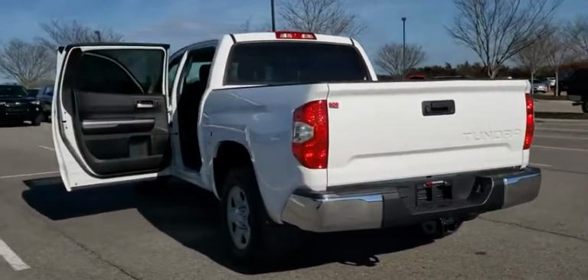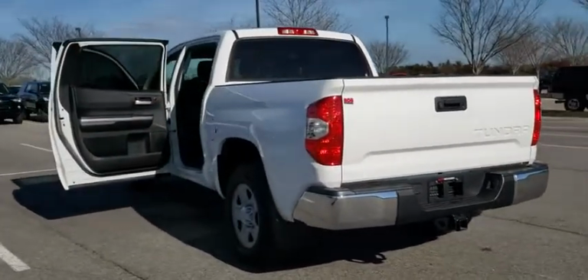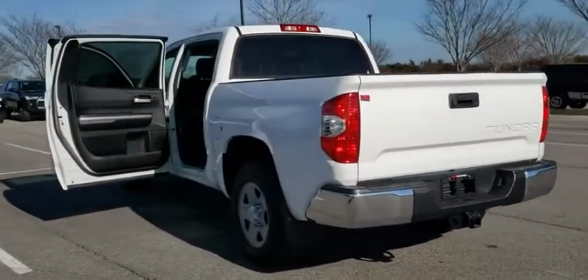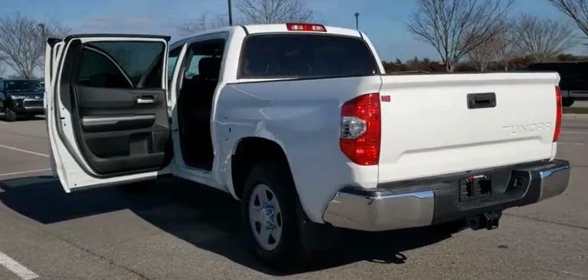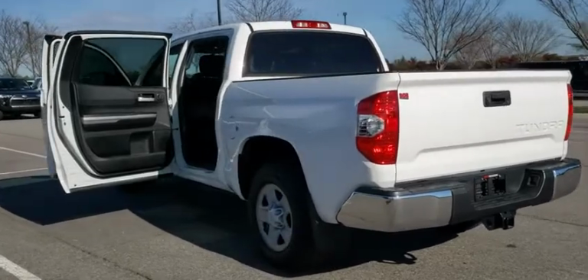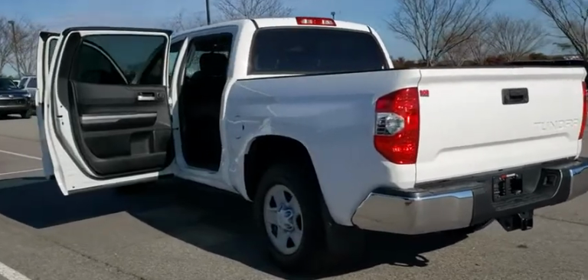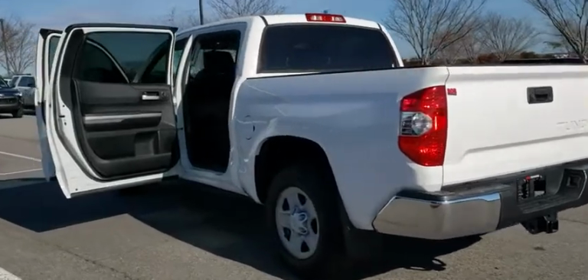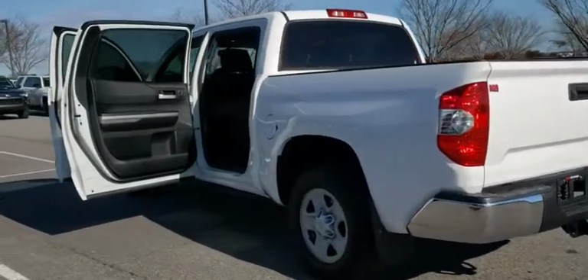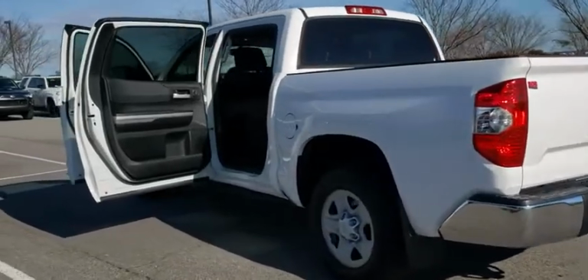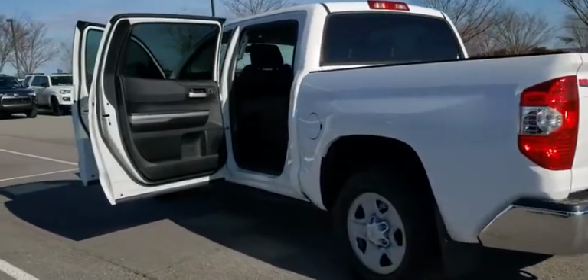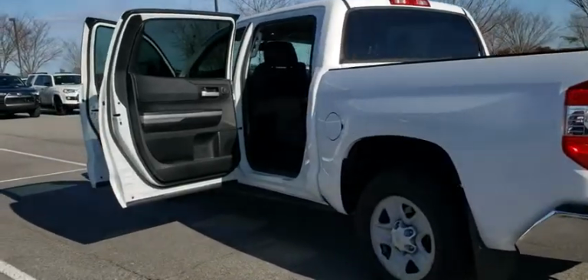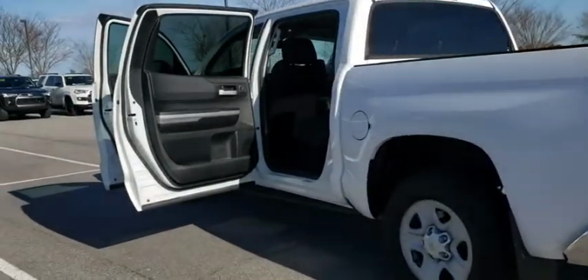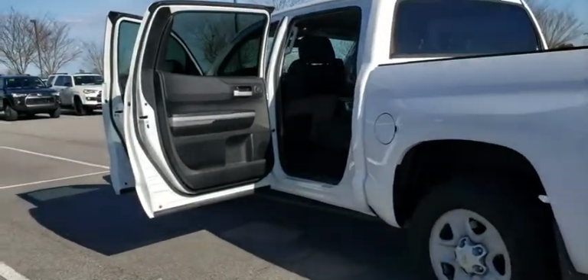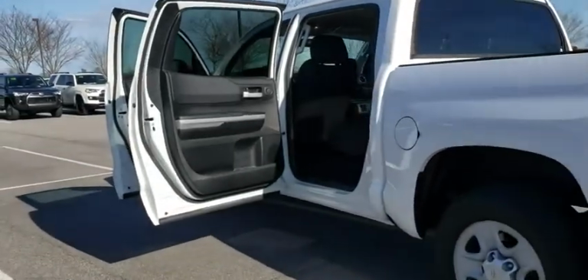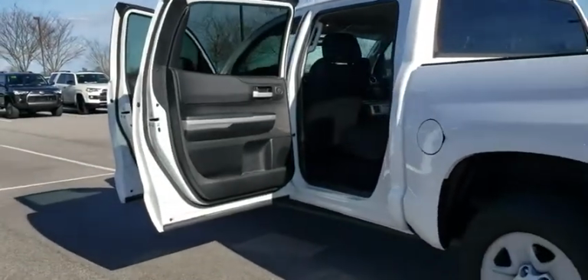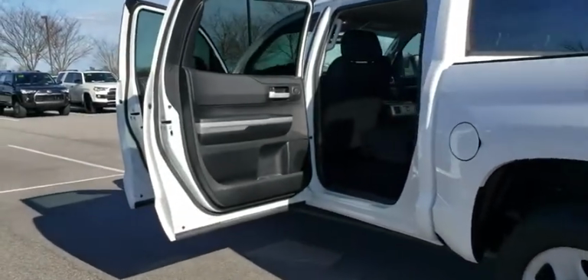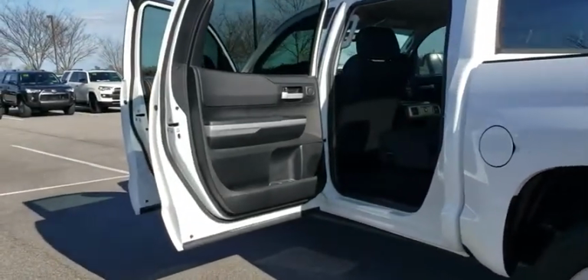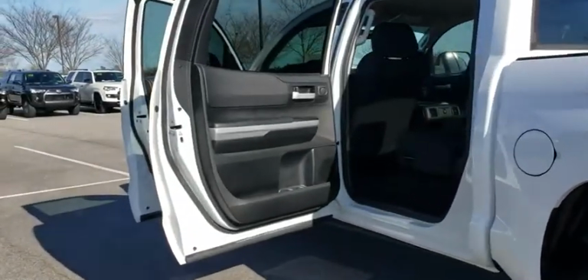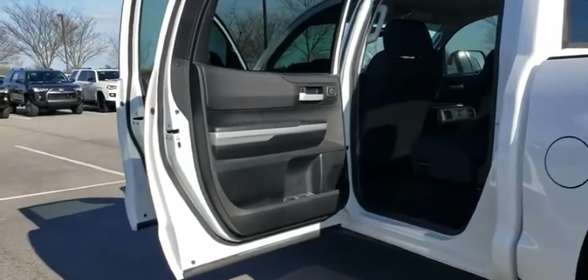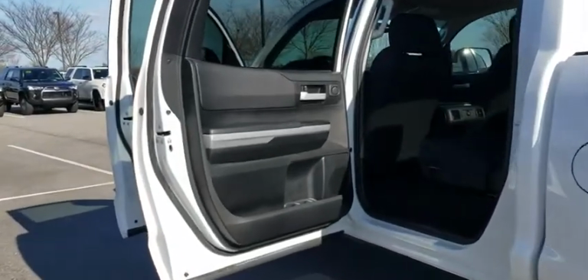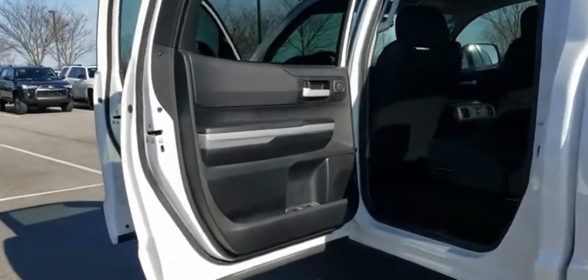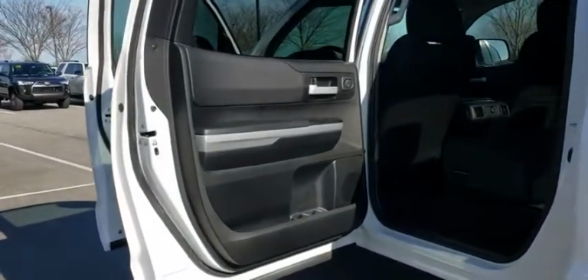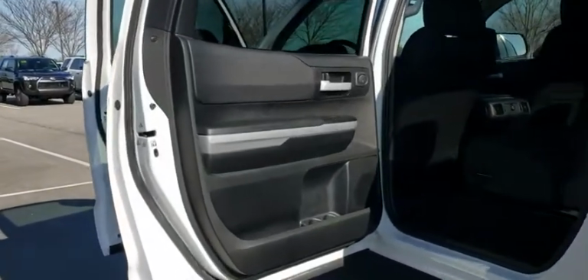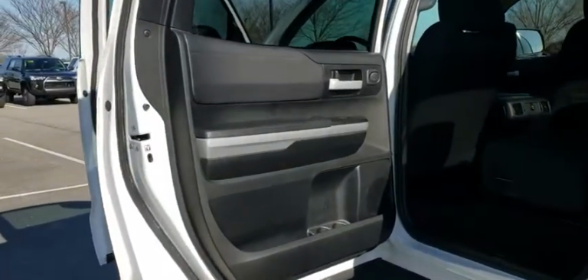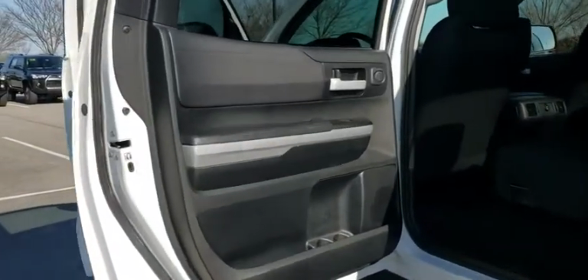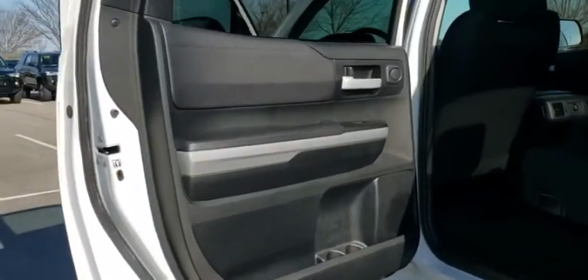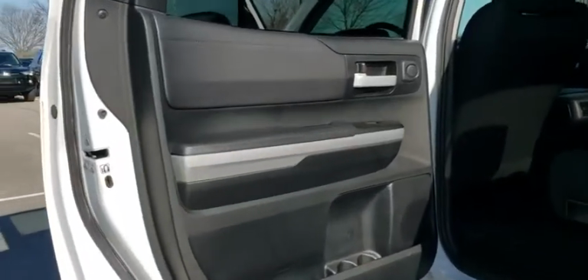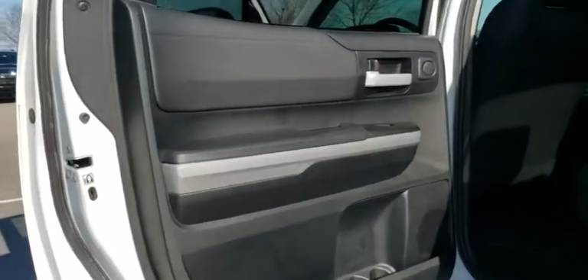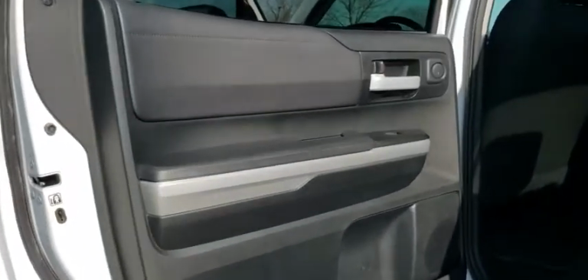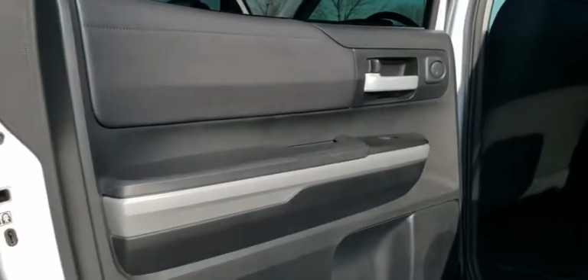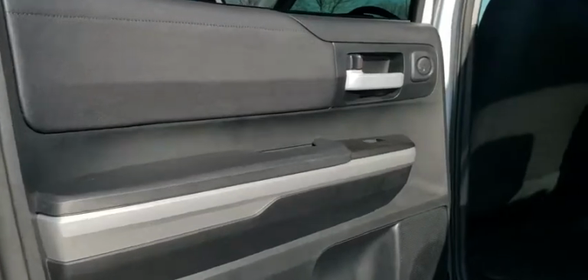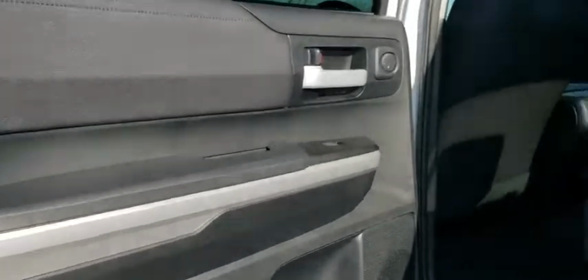The Tundra is the perfect mix of power and efficiency. This vehicle has less than 20,000 miles.